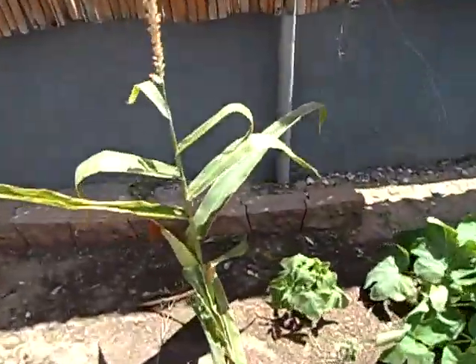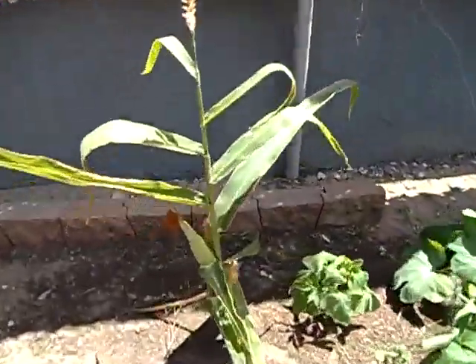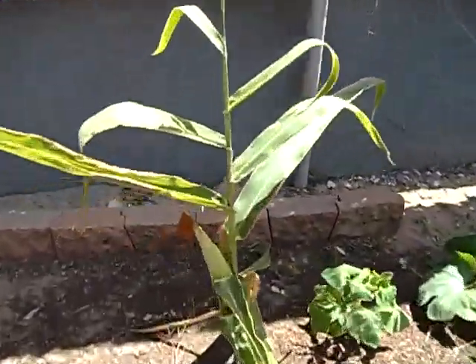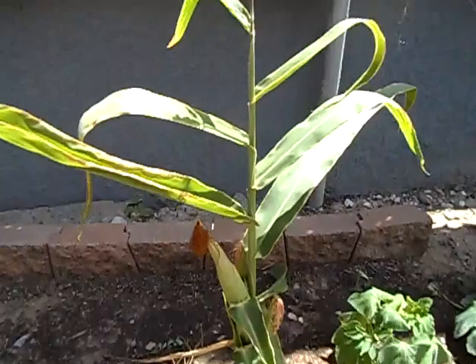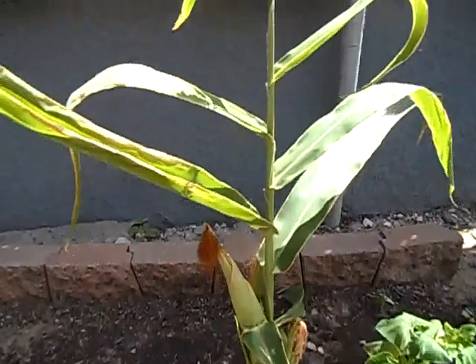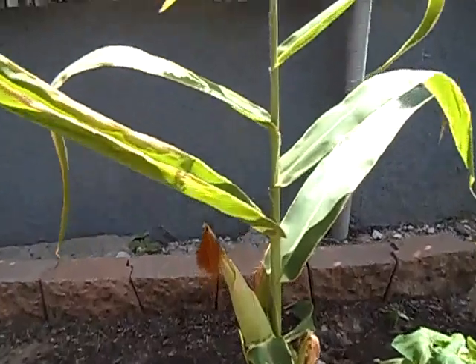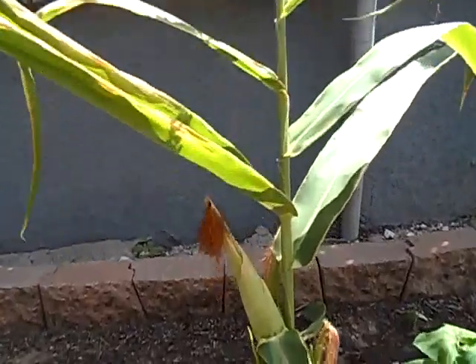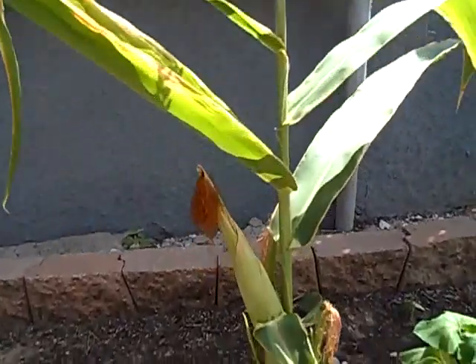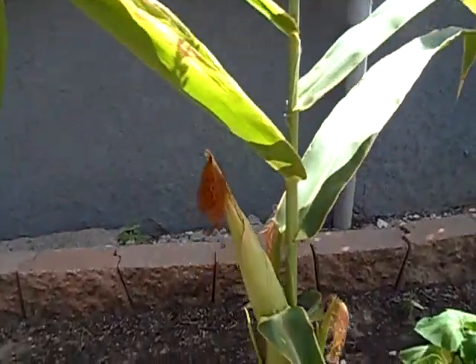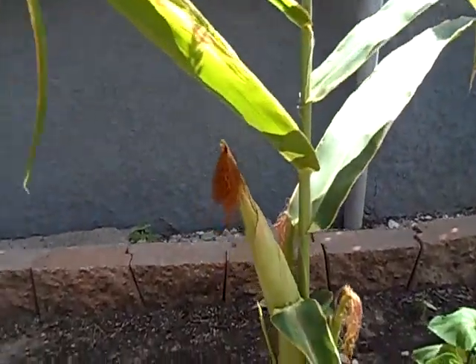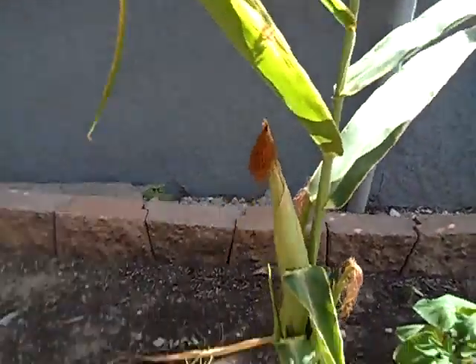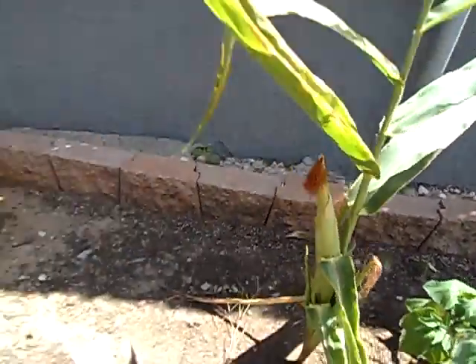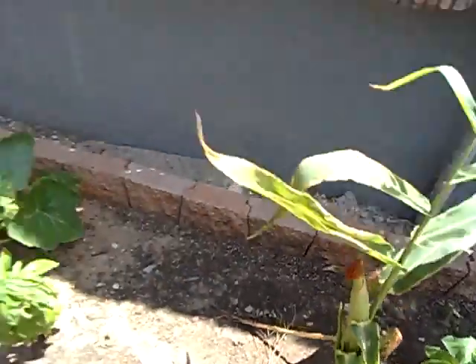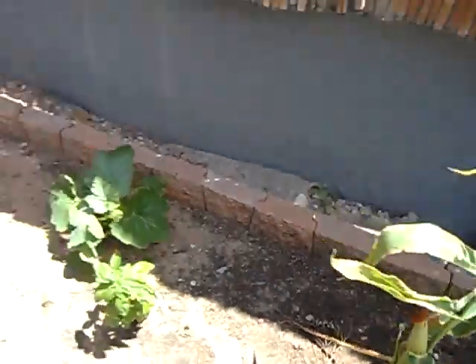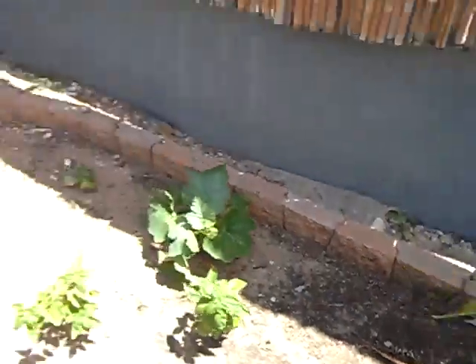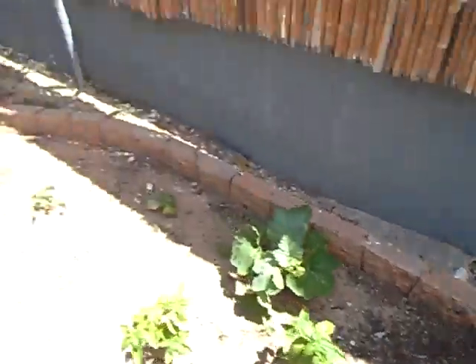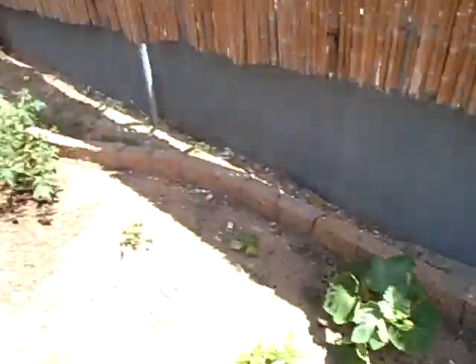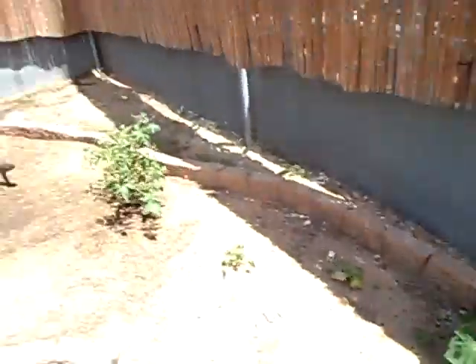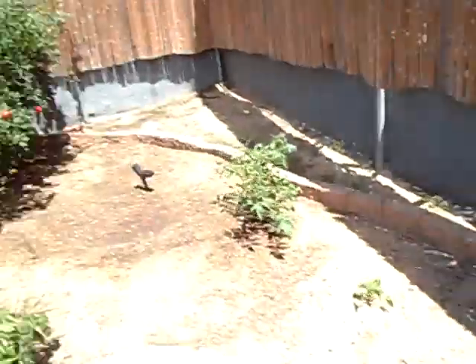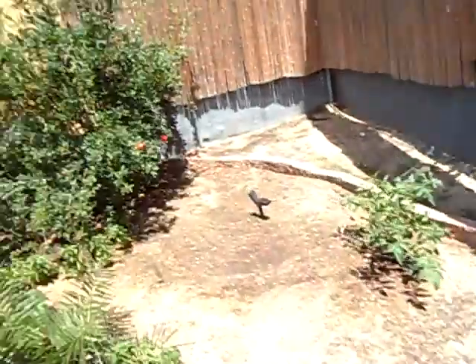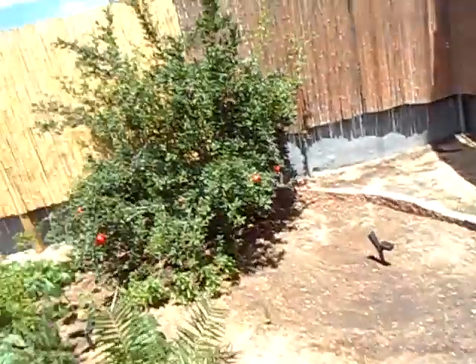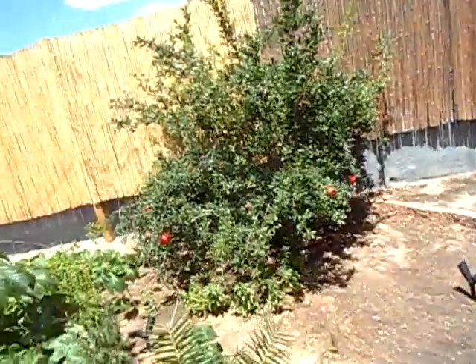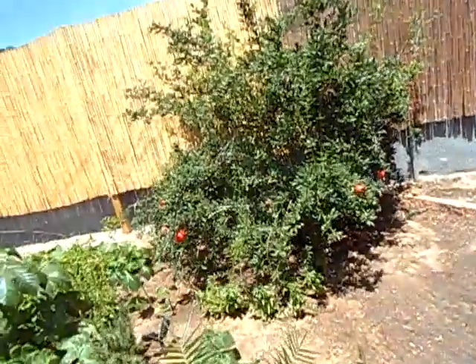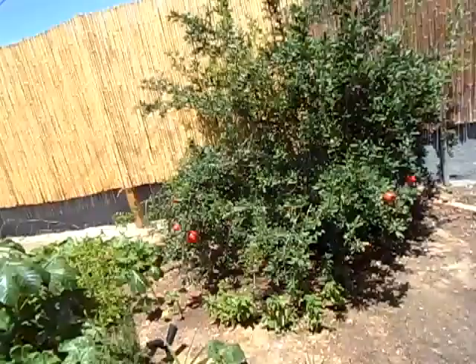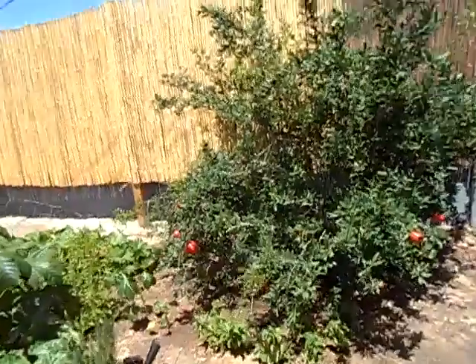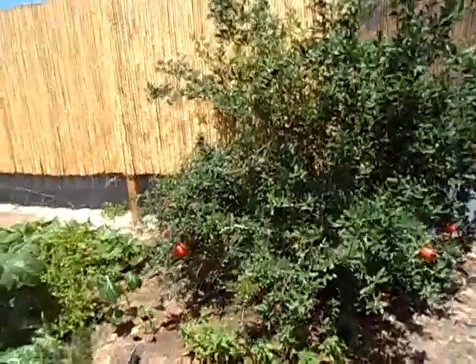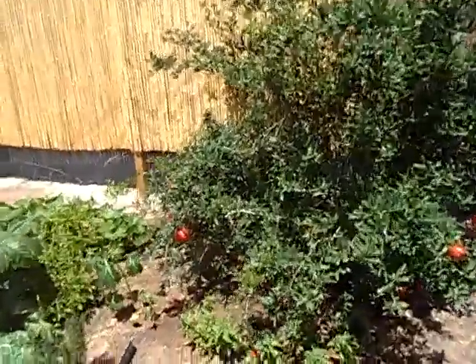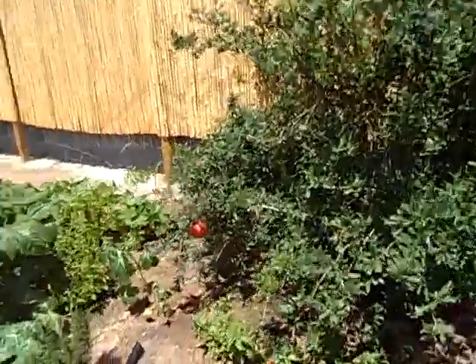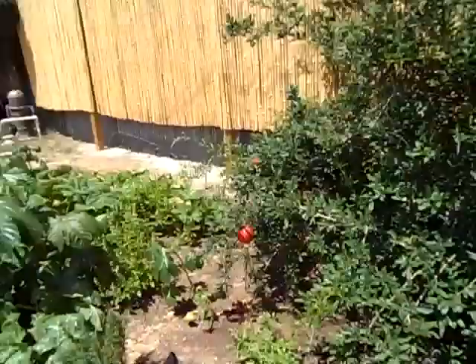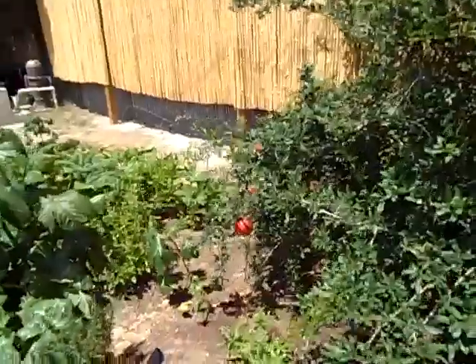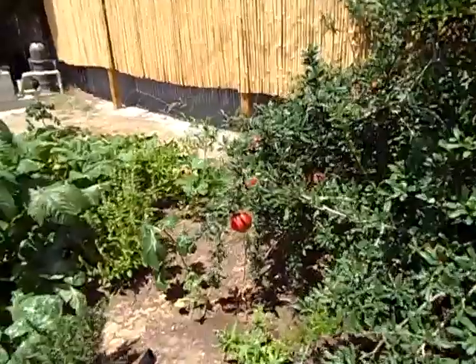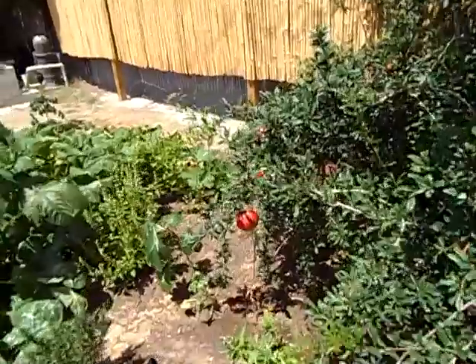Corn. Basil, basil. We have some pomegranates in this area.